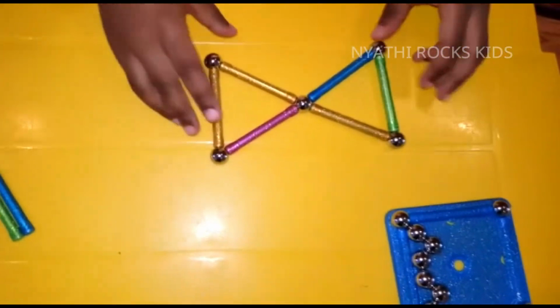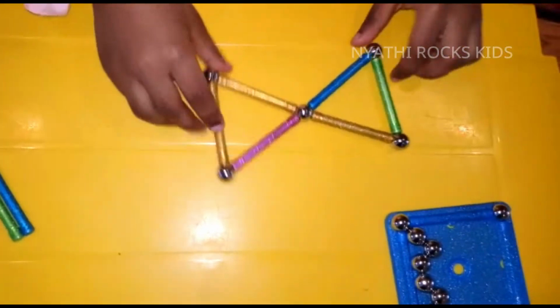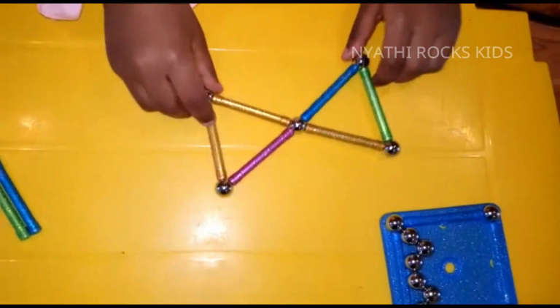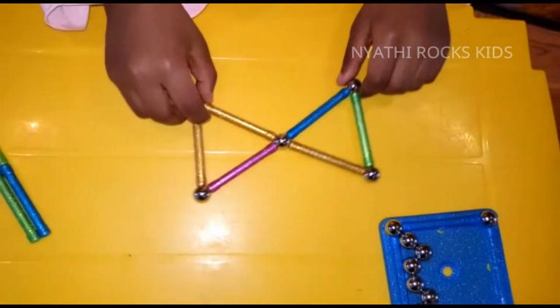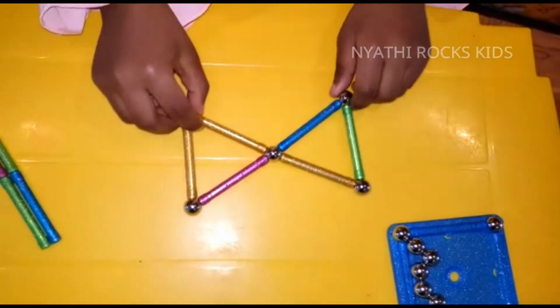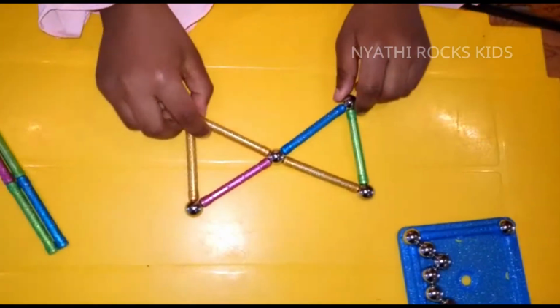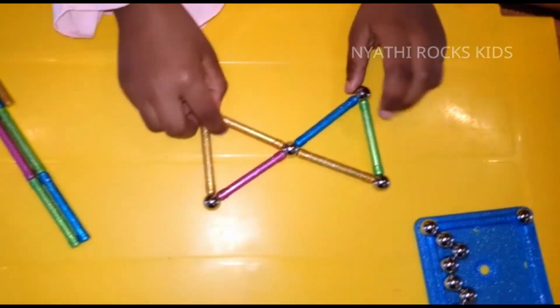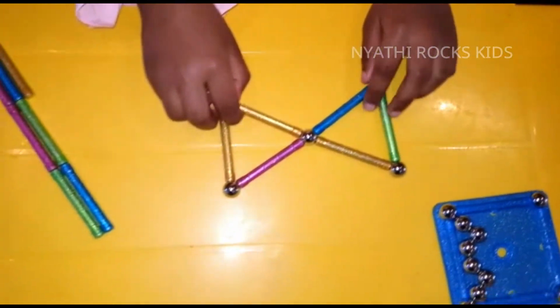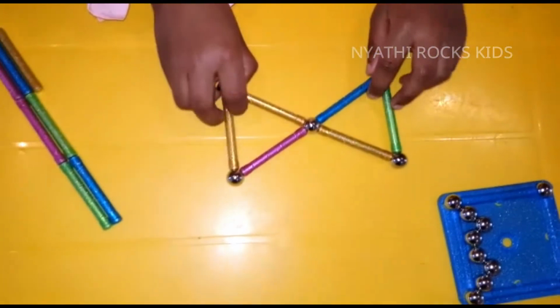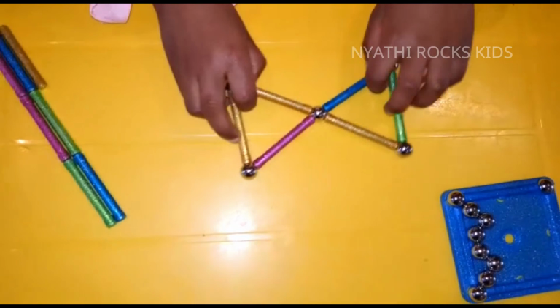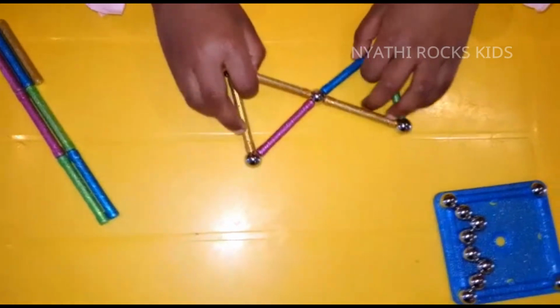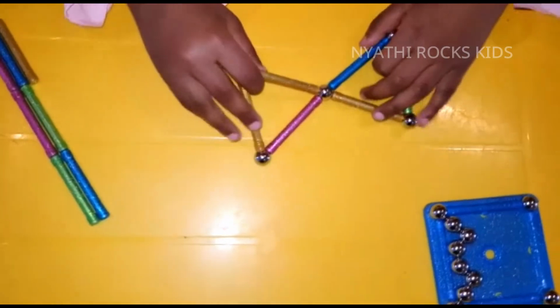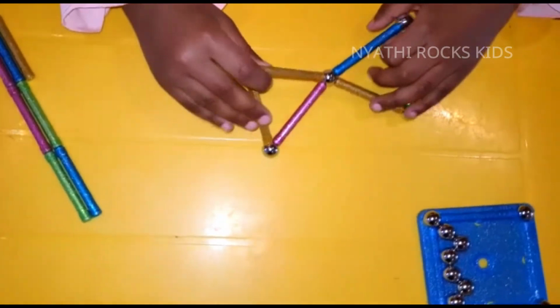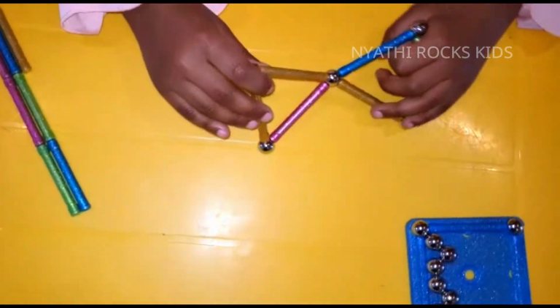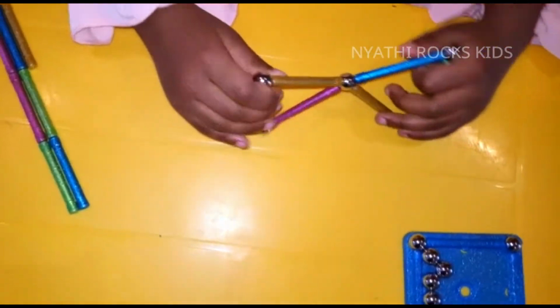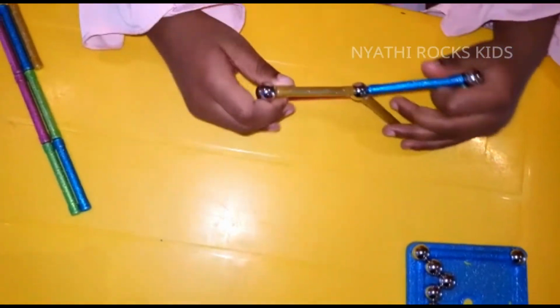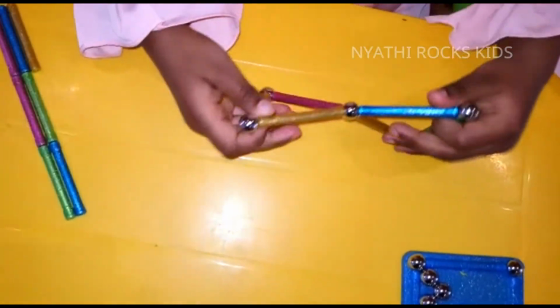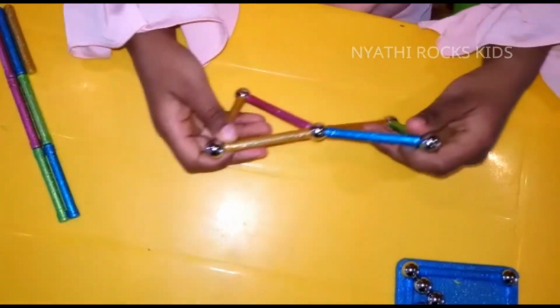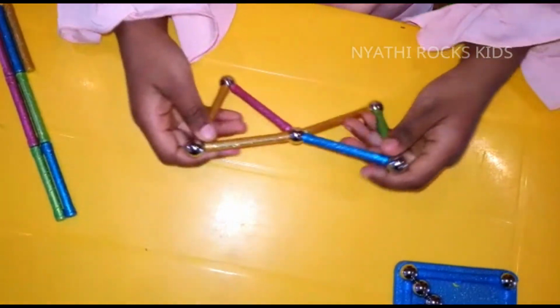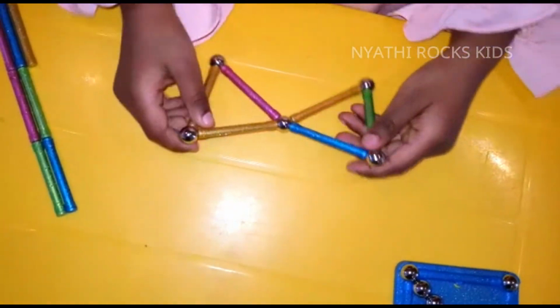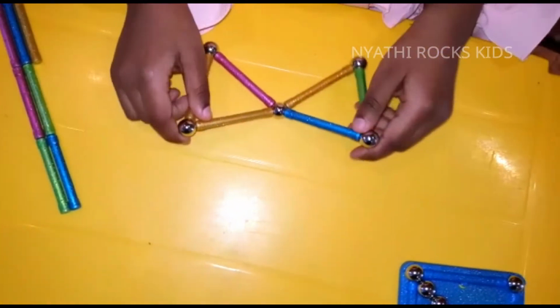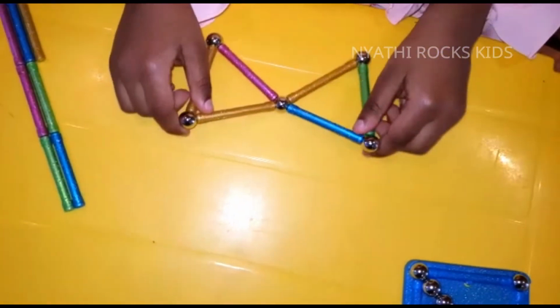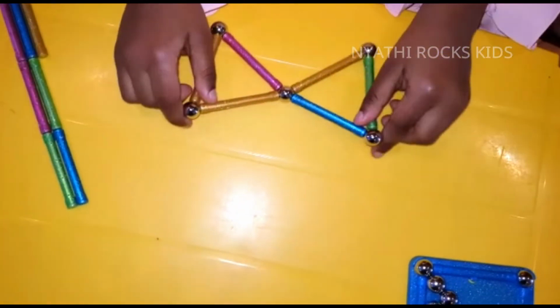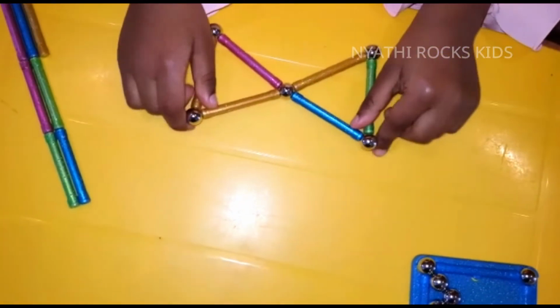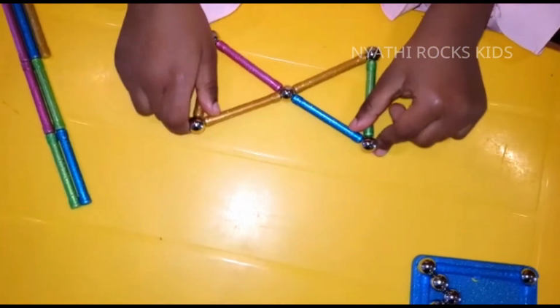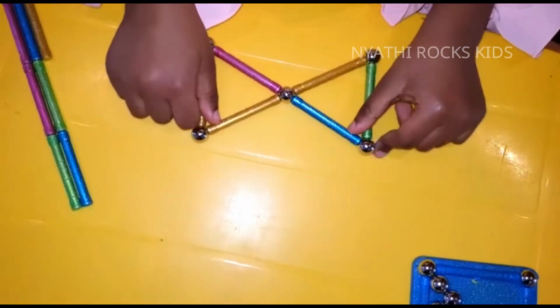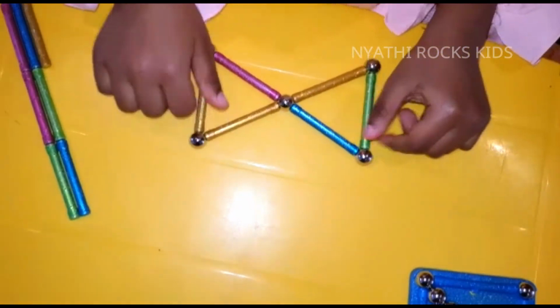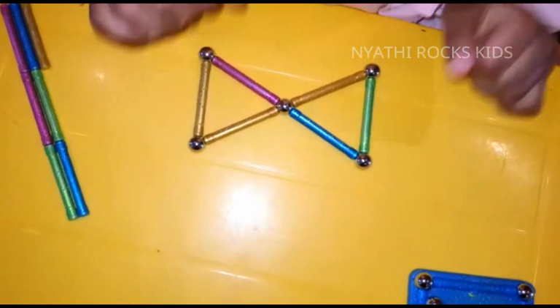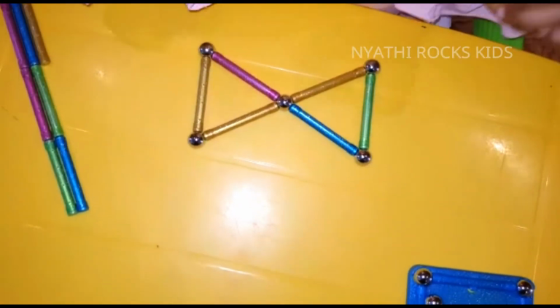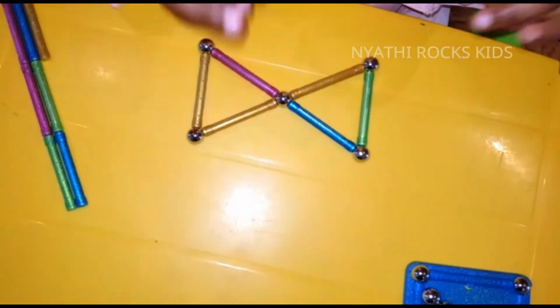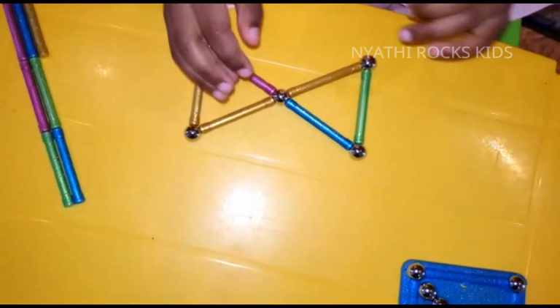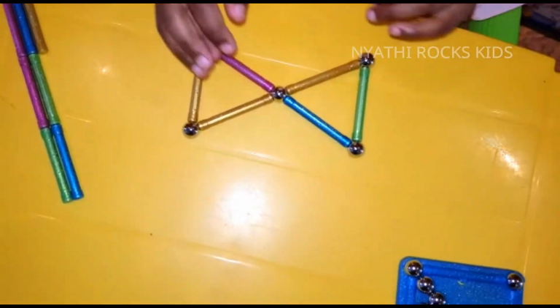And this is — voila! Here's your ball, but we're still not finished.